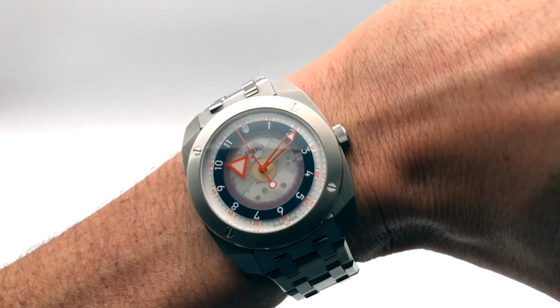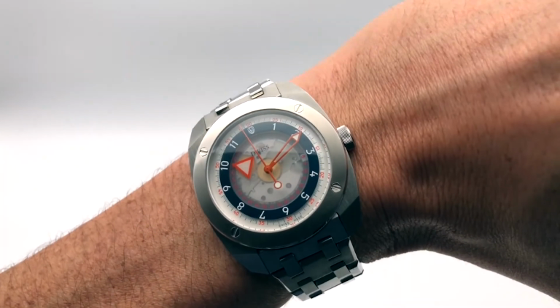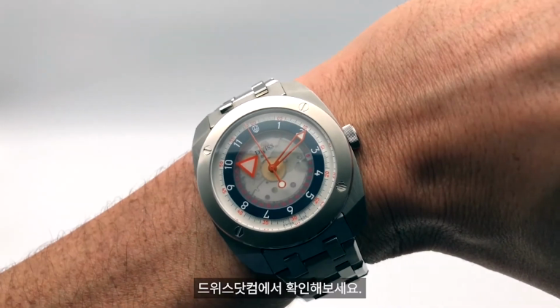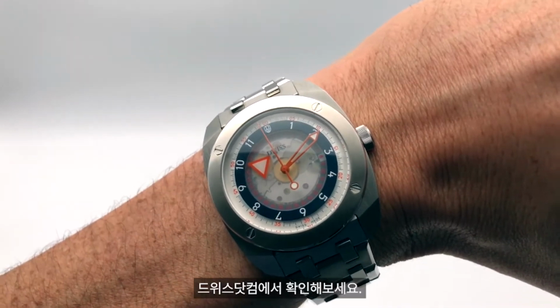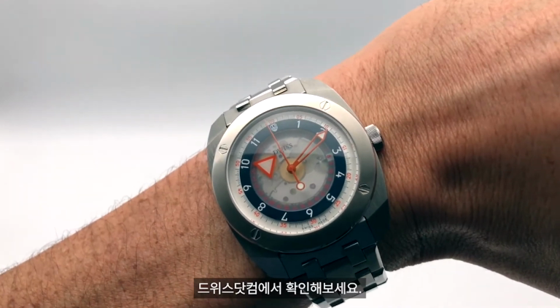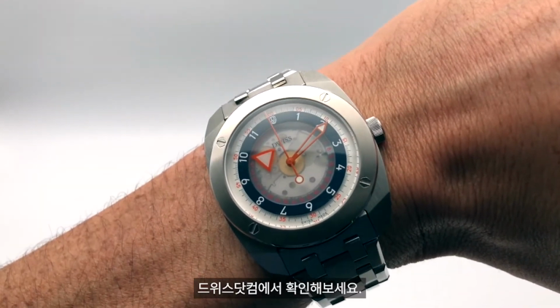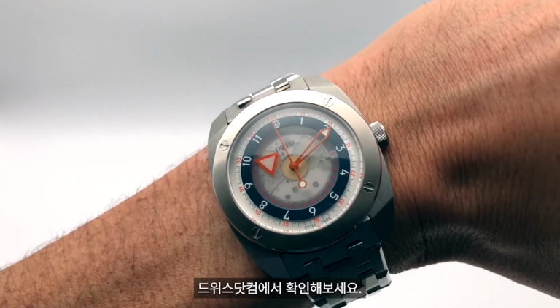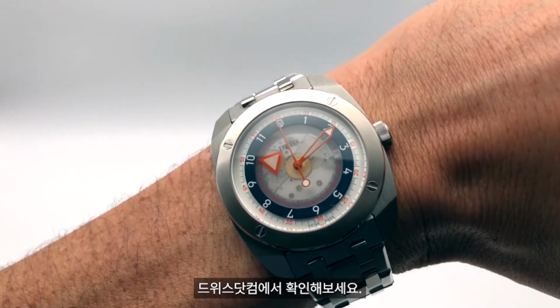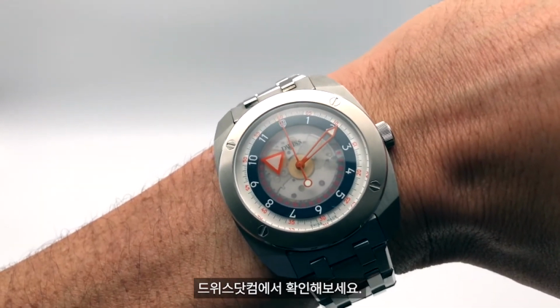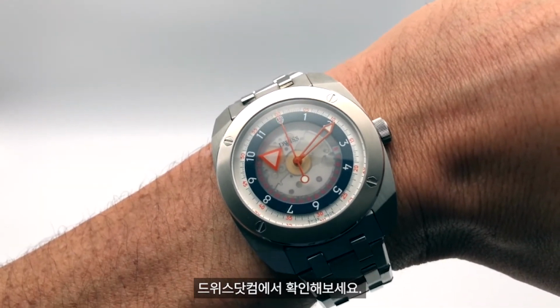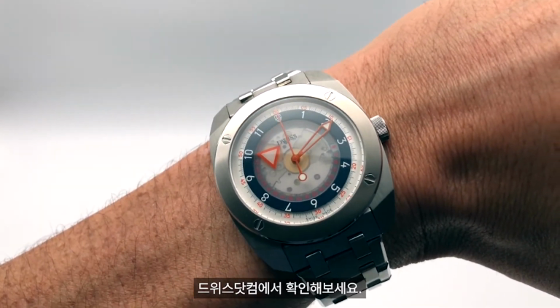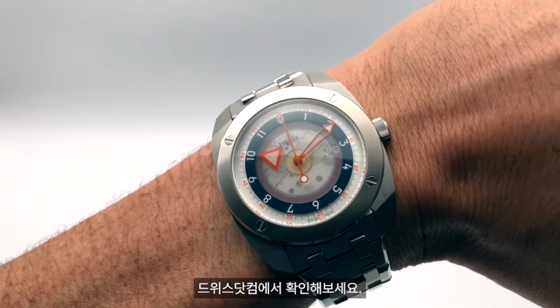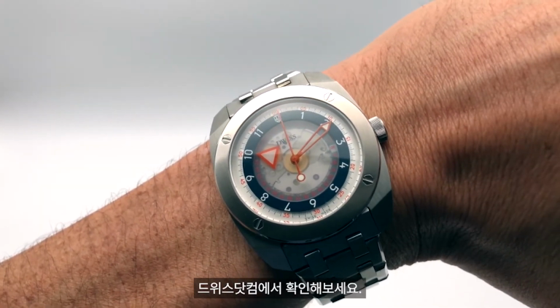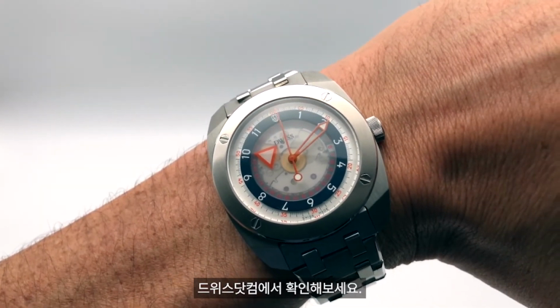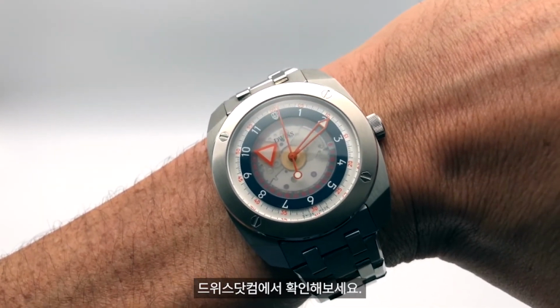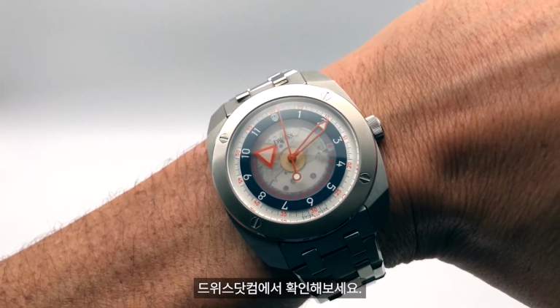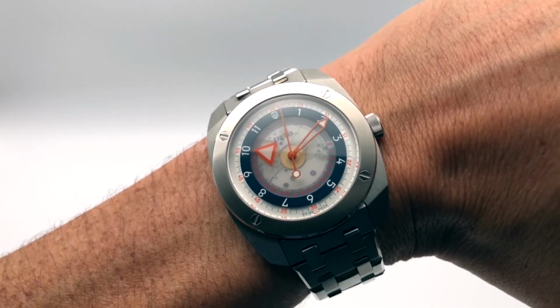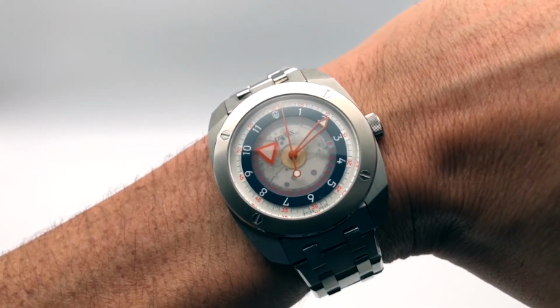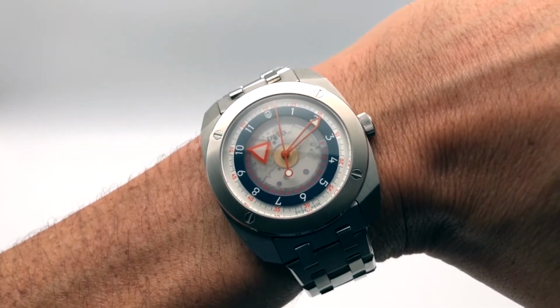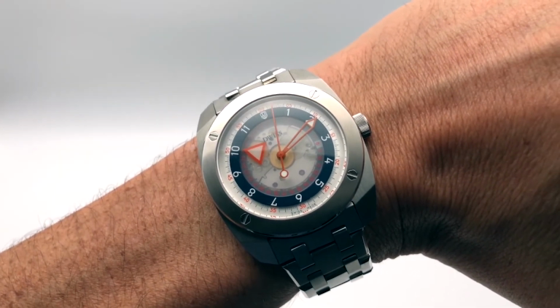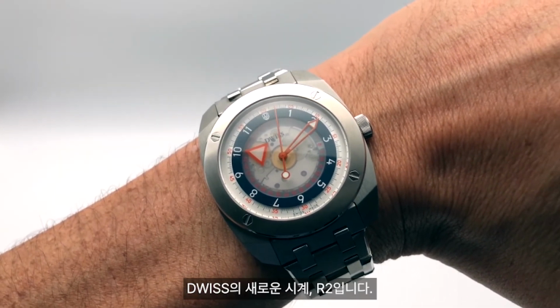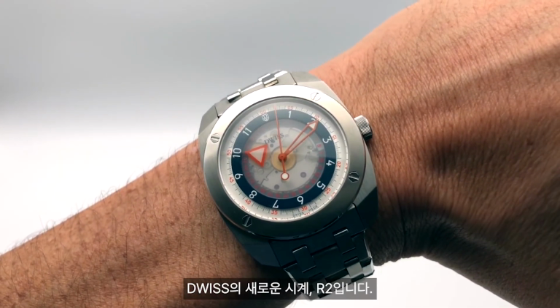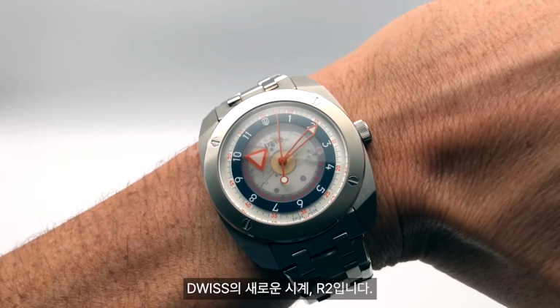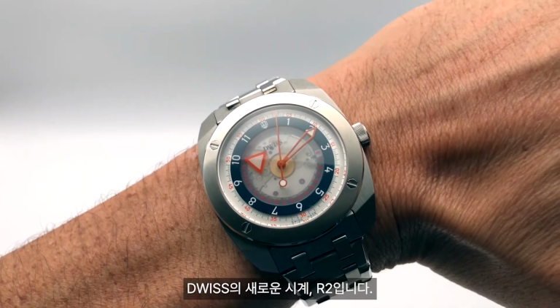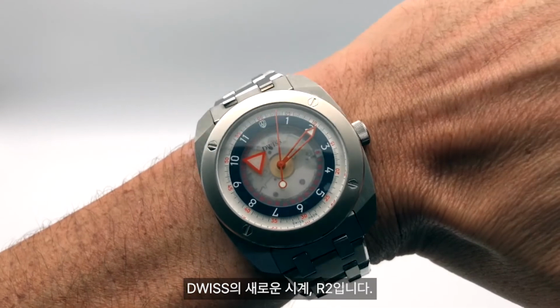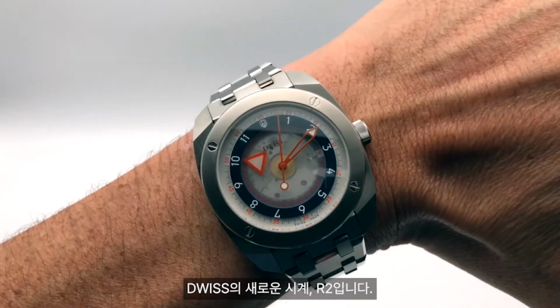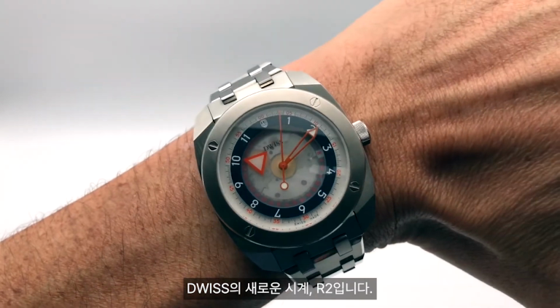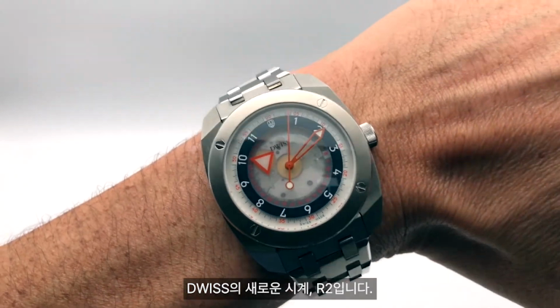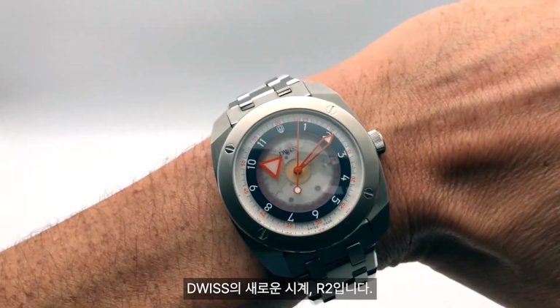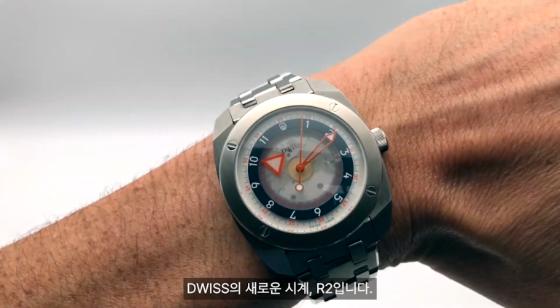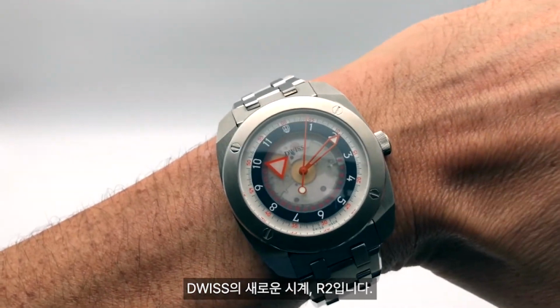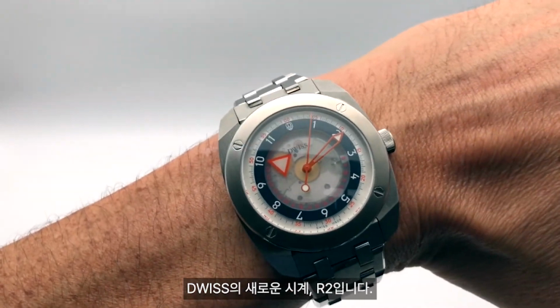Check out DuisDuis.com for our new watch, the Duis R2.